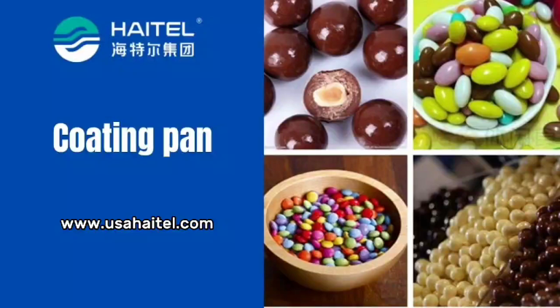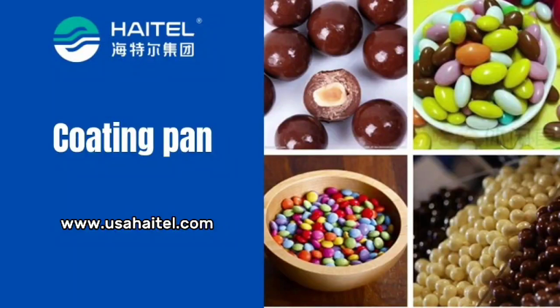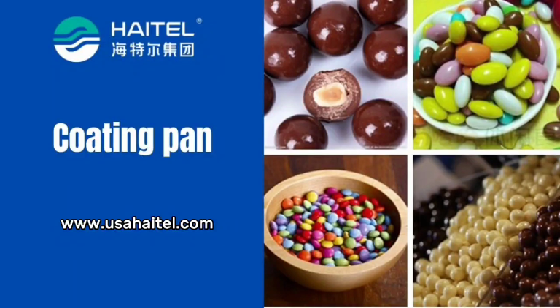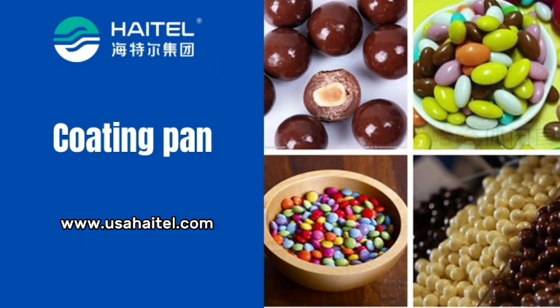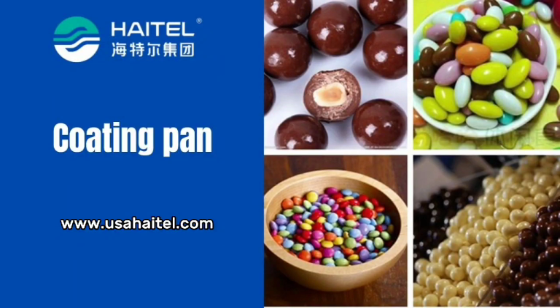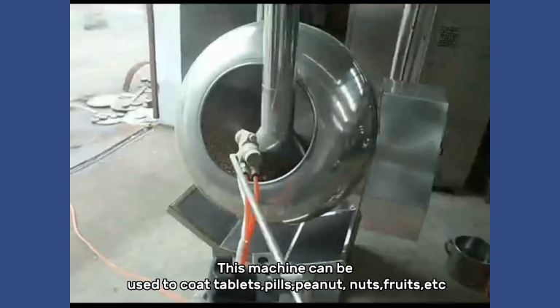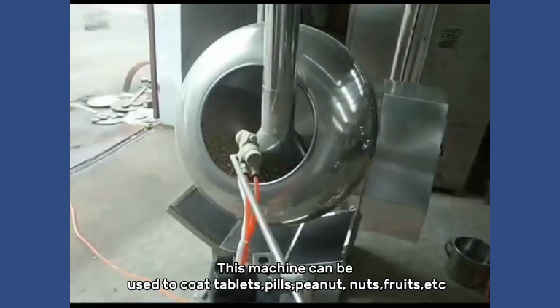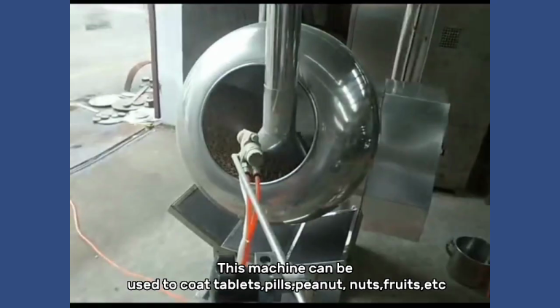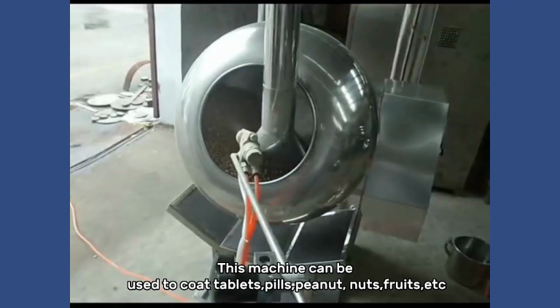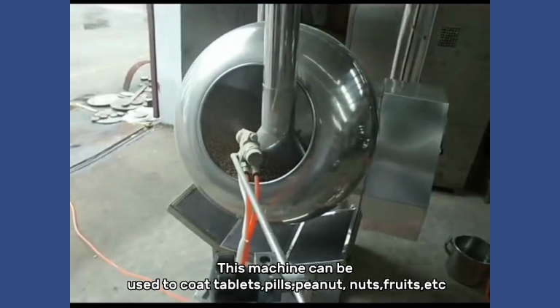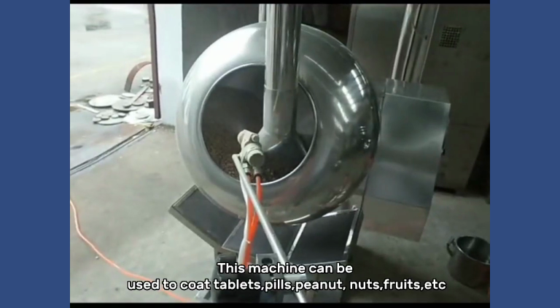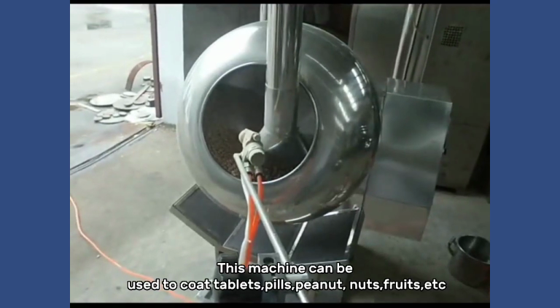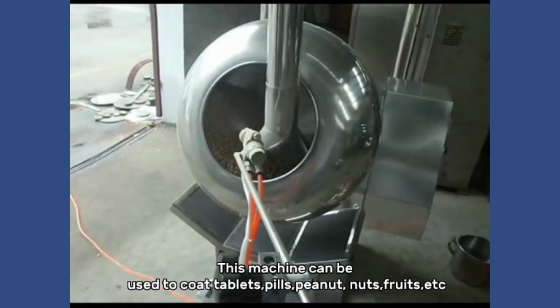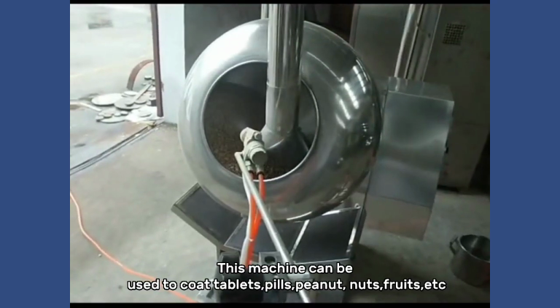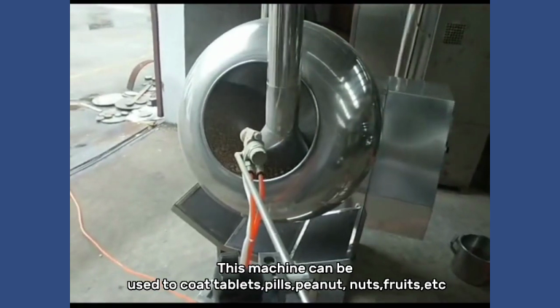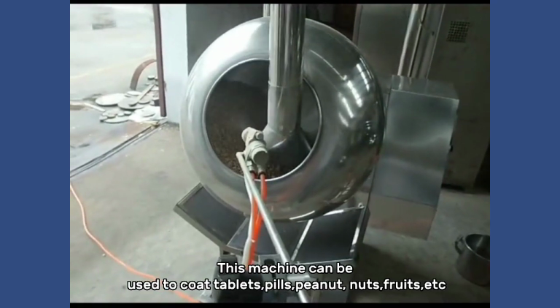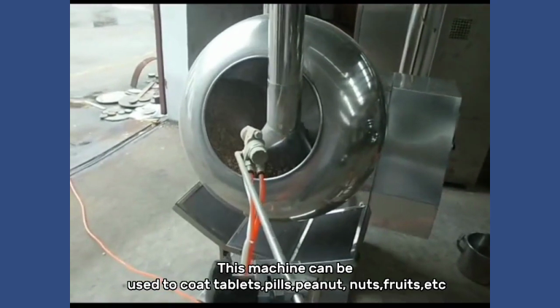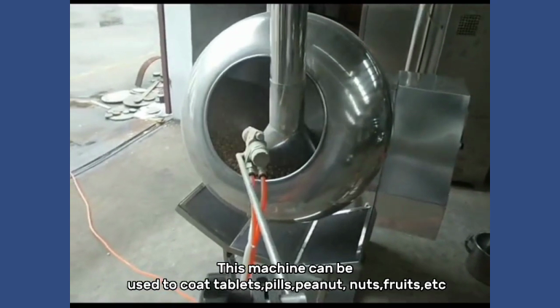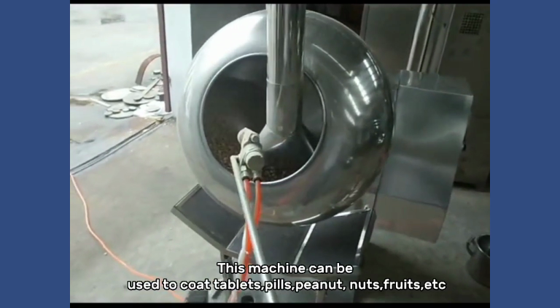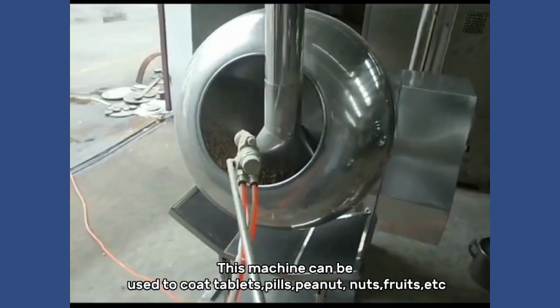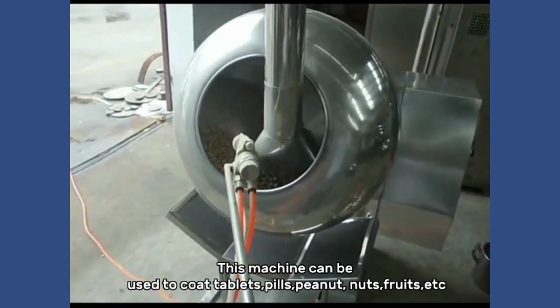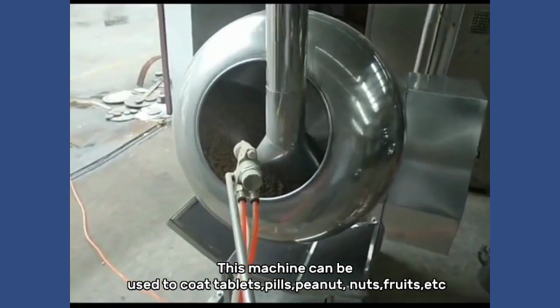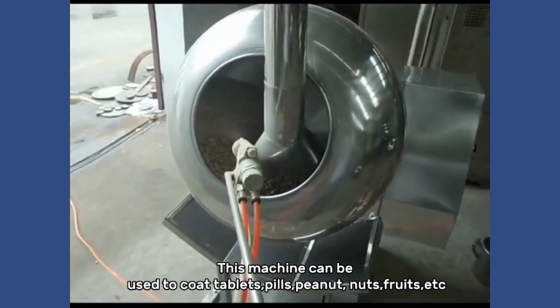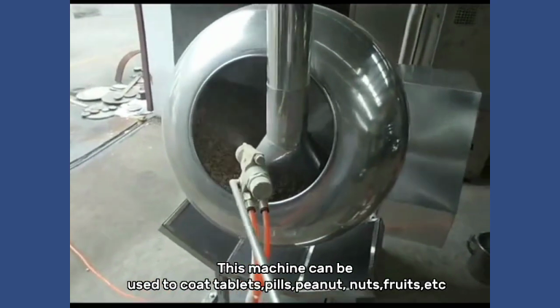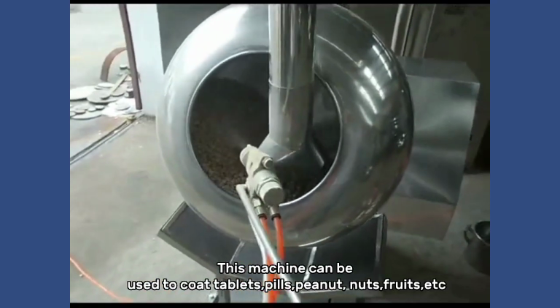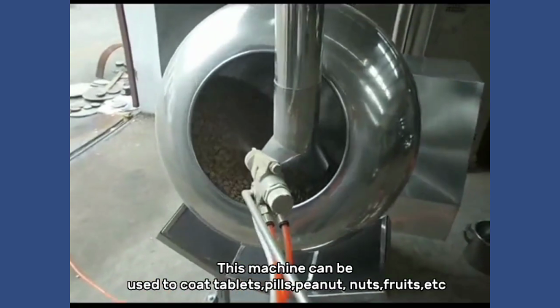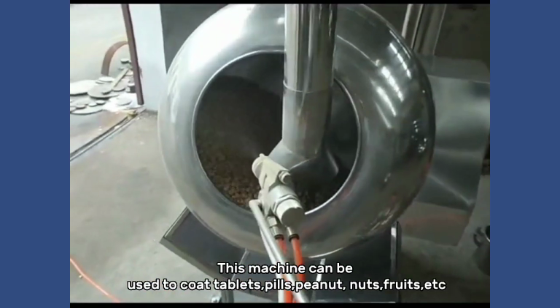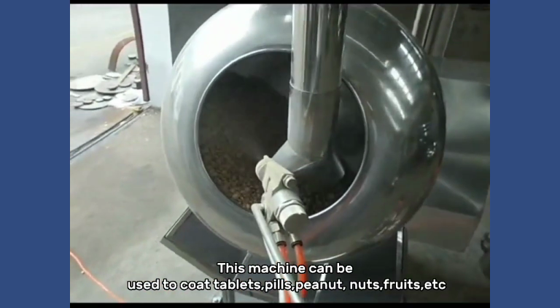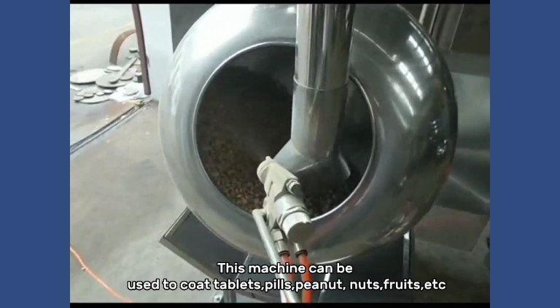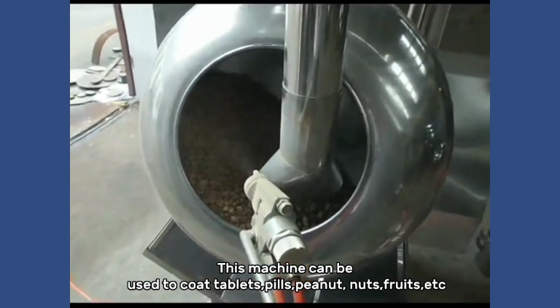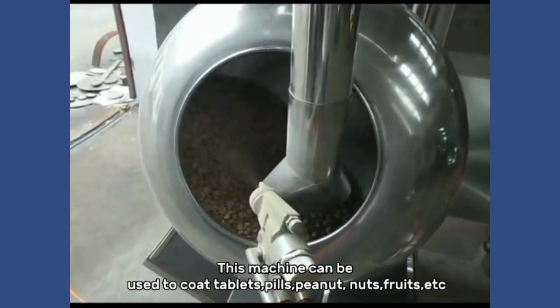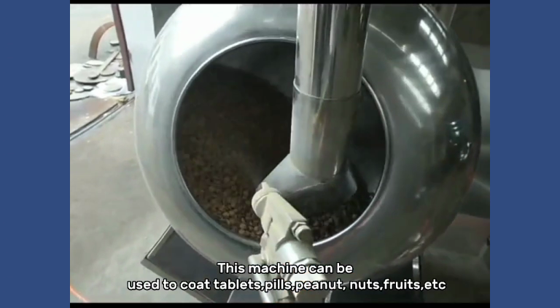This machine can be used to coat tablets, peels, peanut, nuts, fruits, etc.